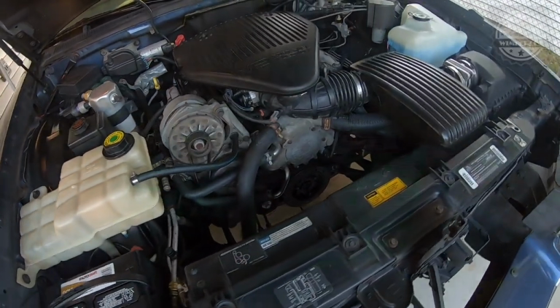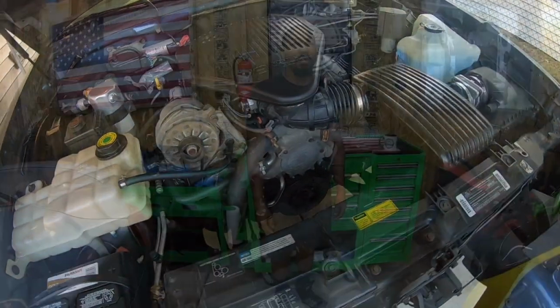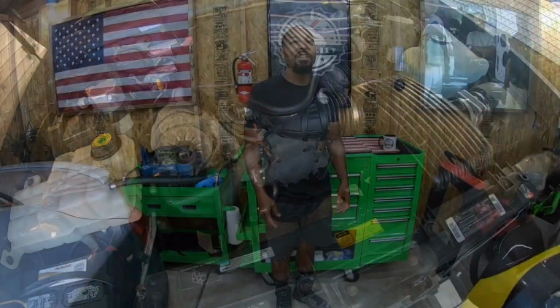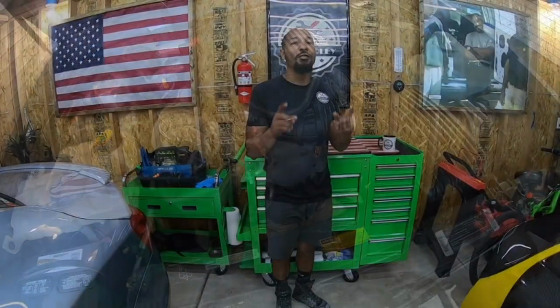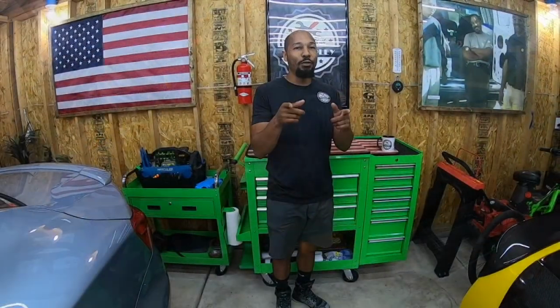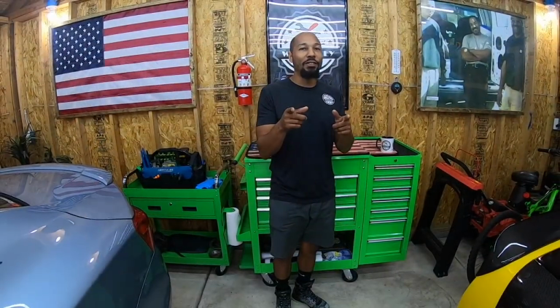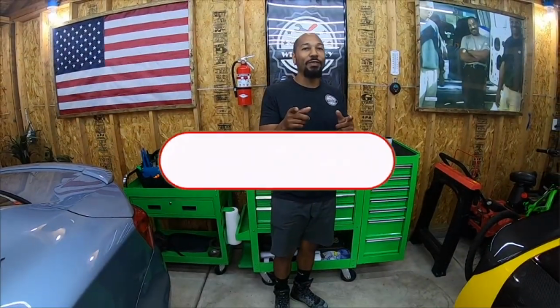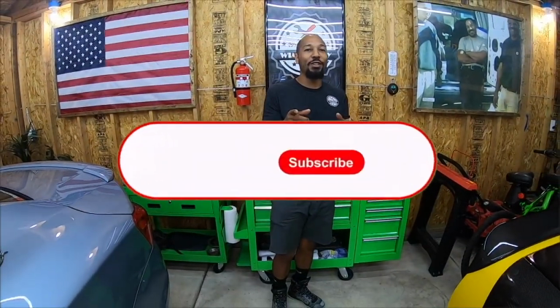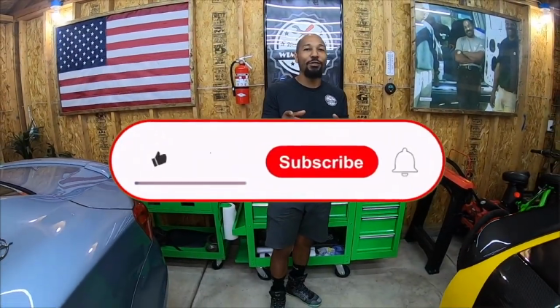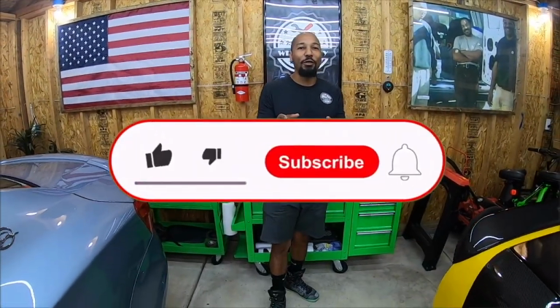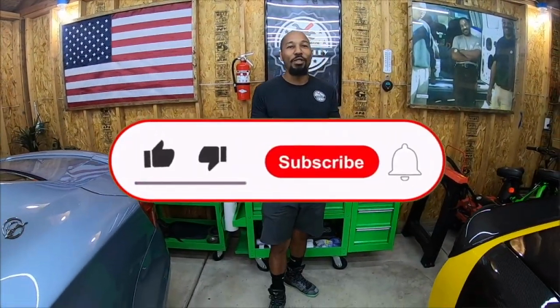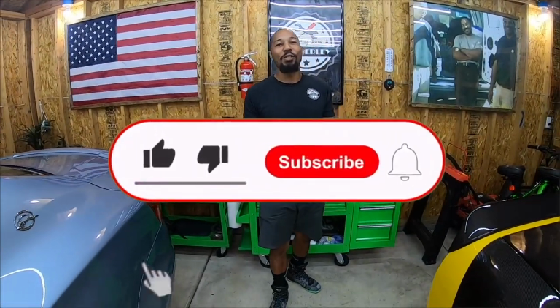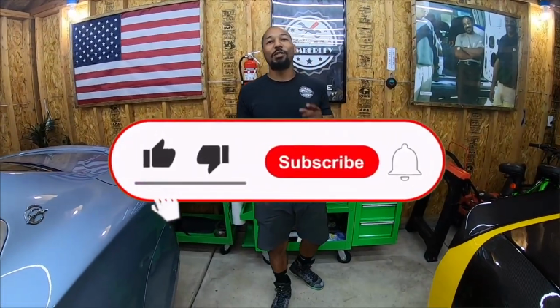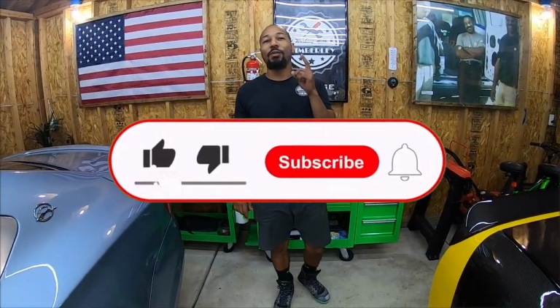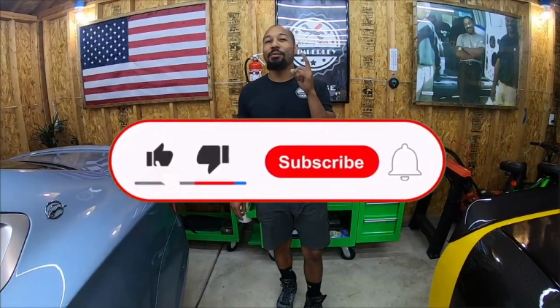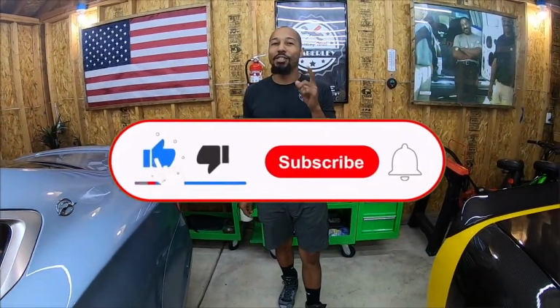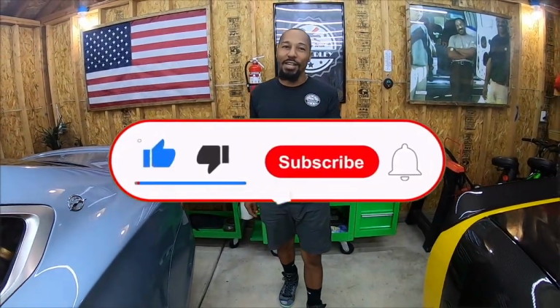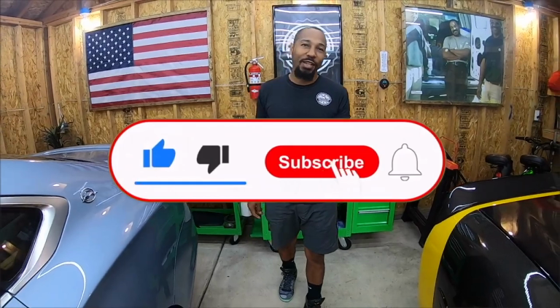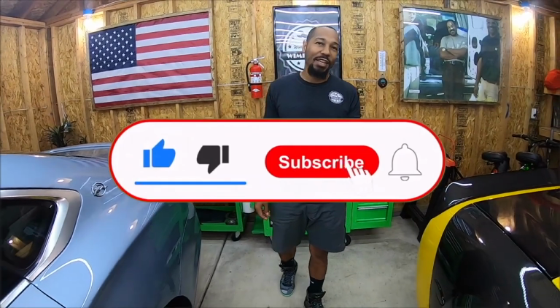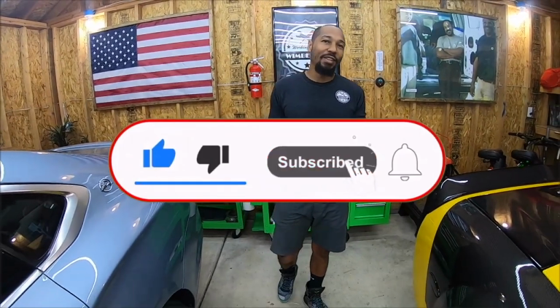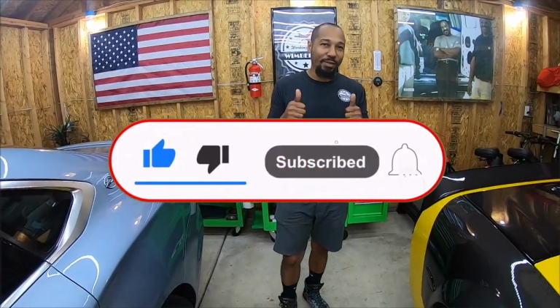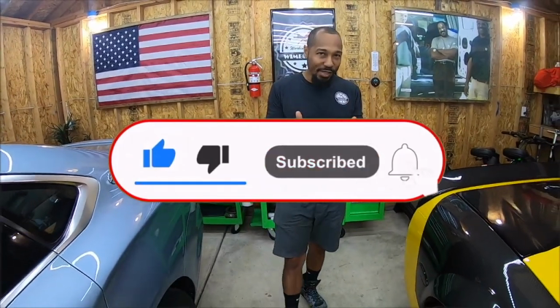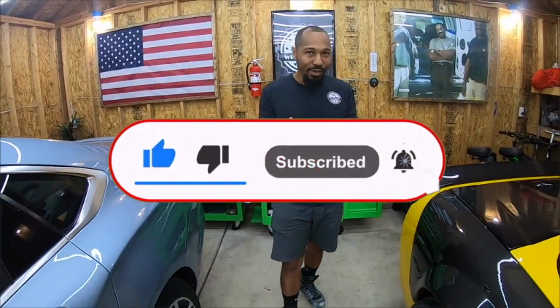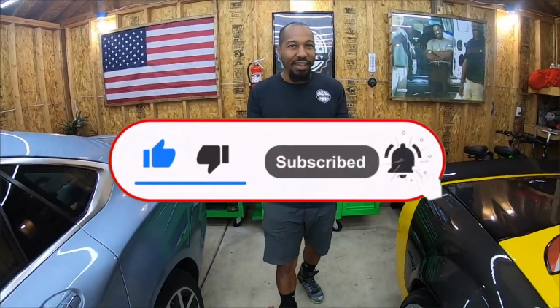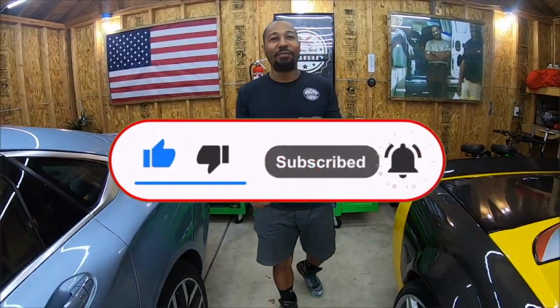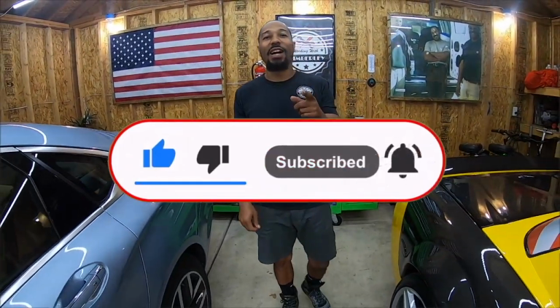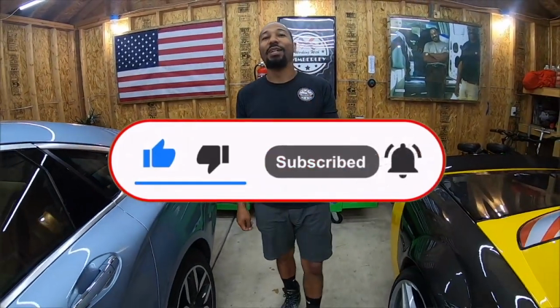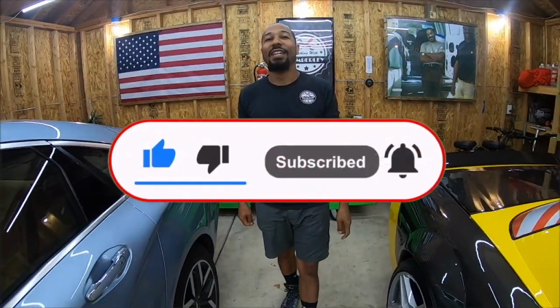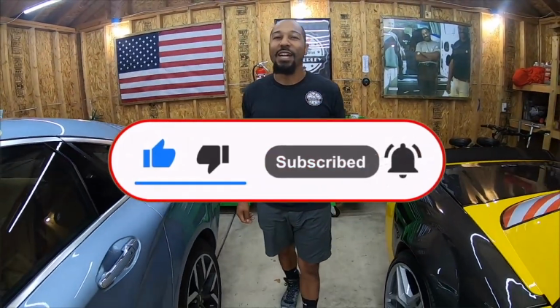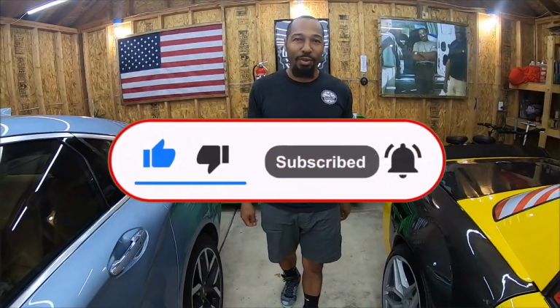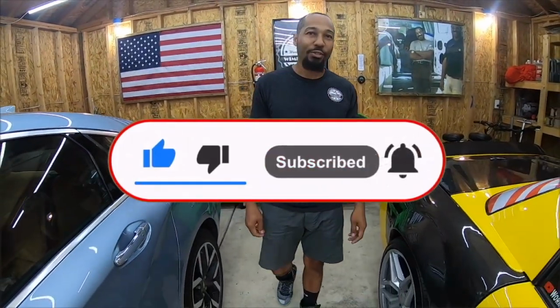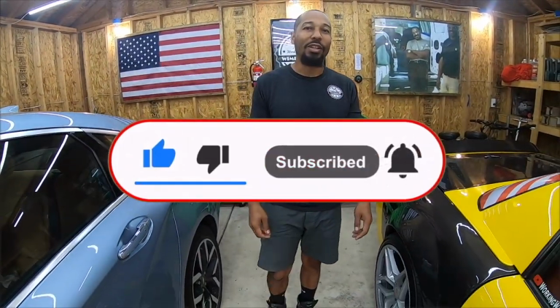If you found that video helpful, be sure to subscribe to the channel, give it a thumbs up, and leave a comment. God bless you all.